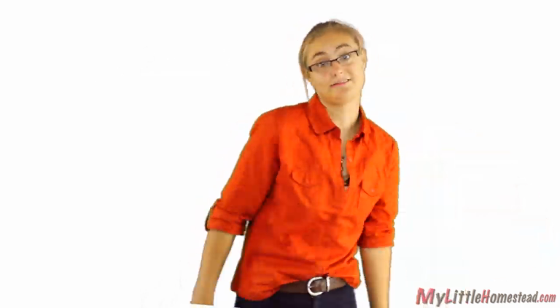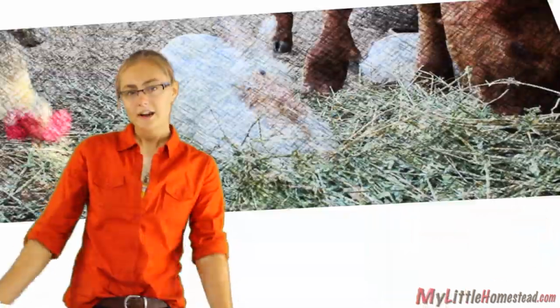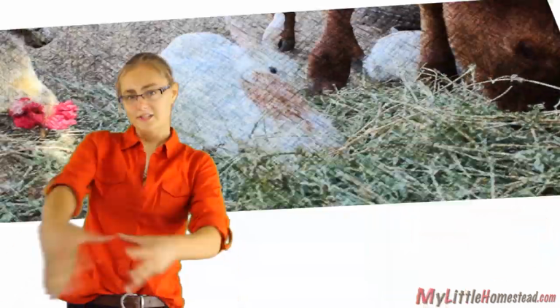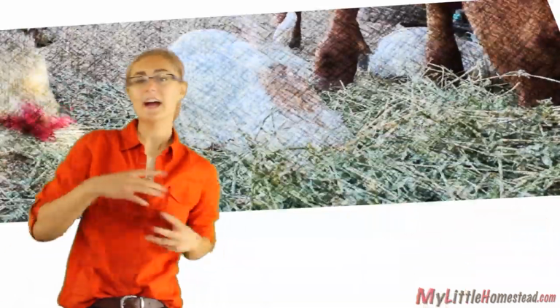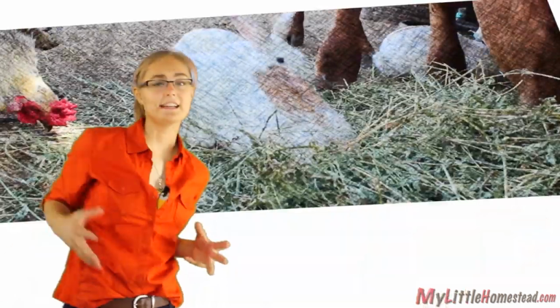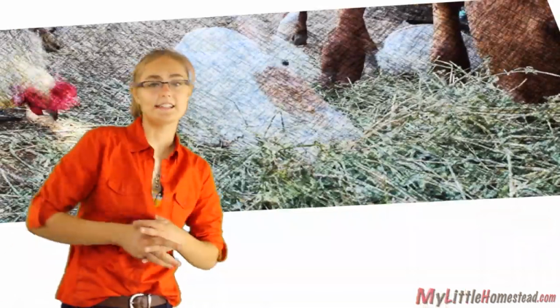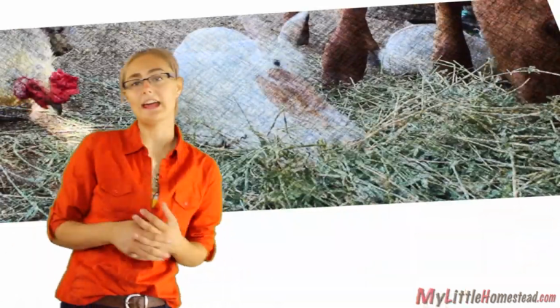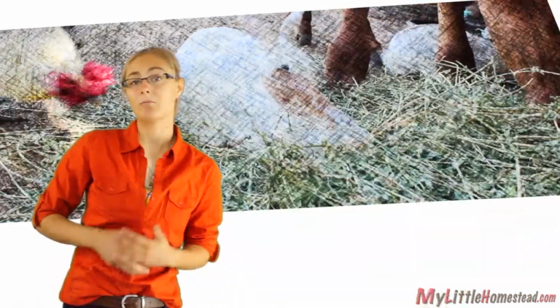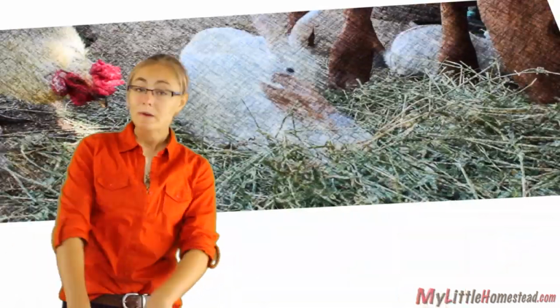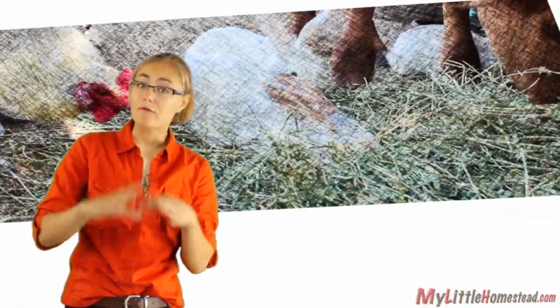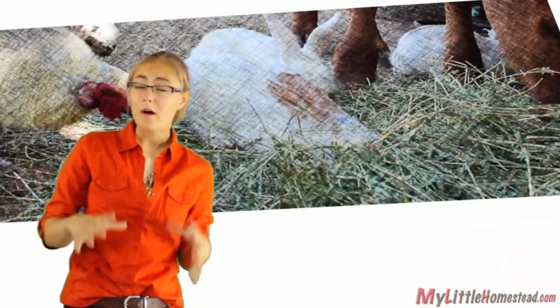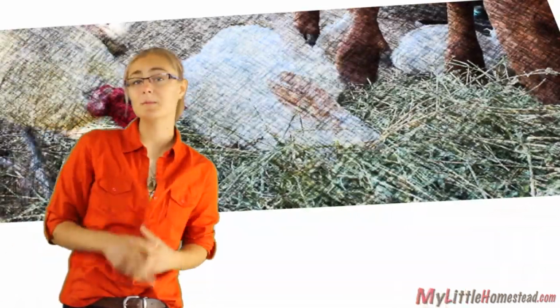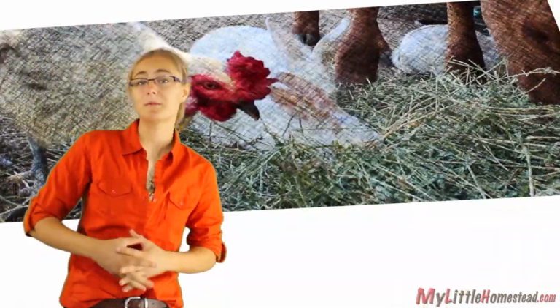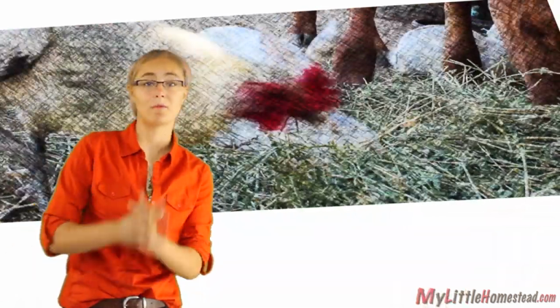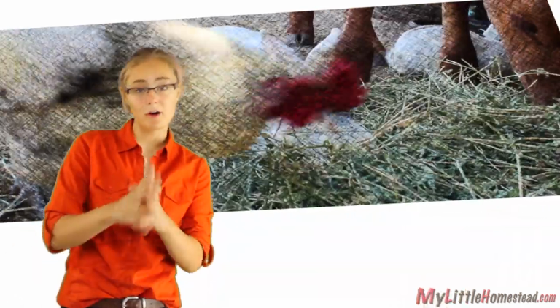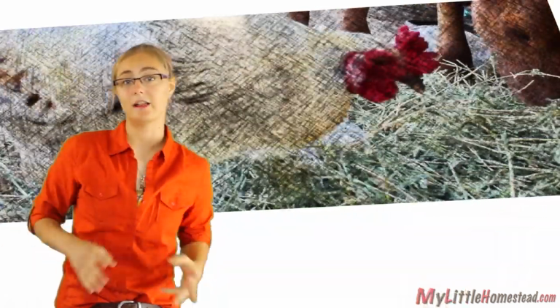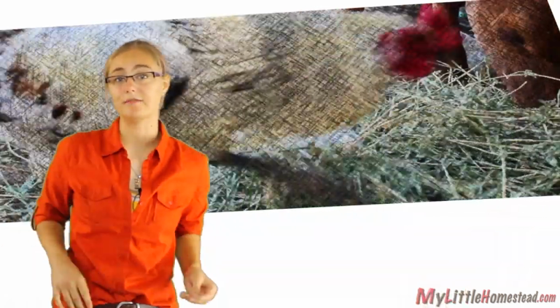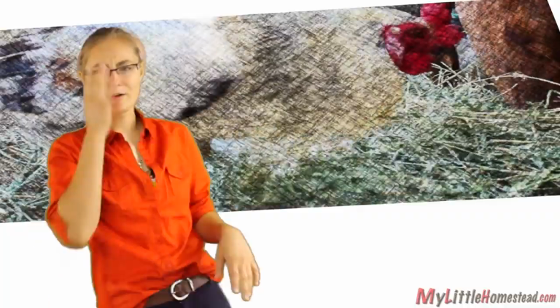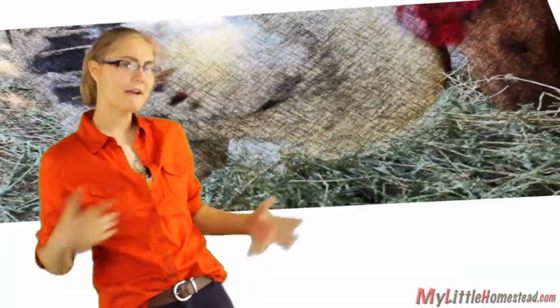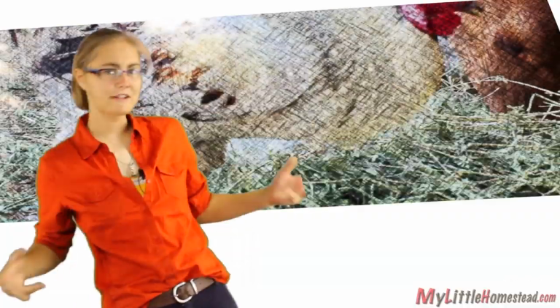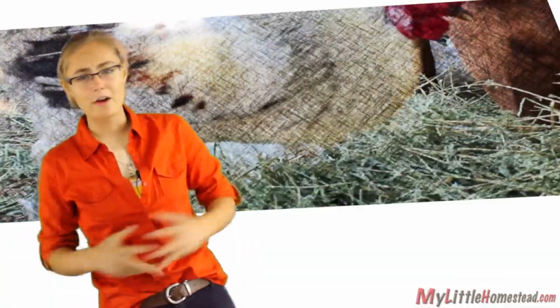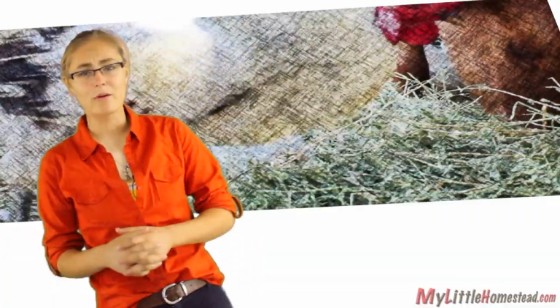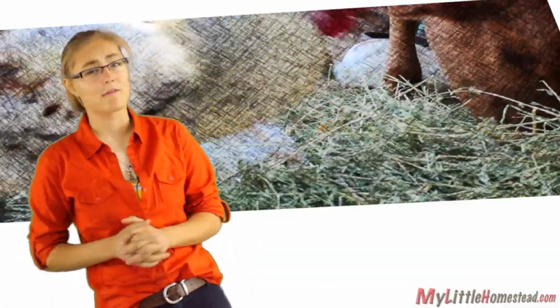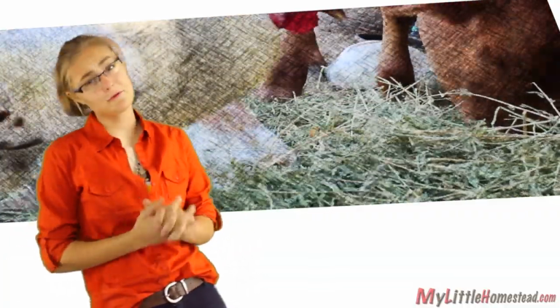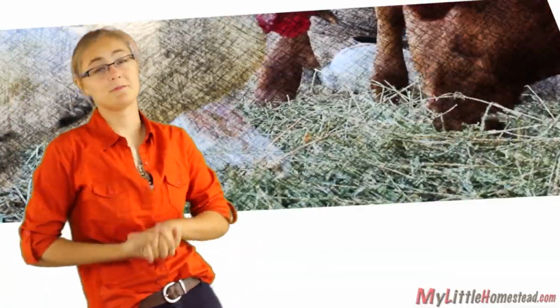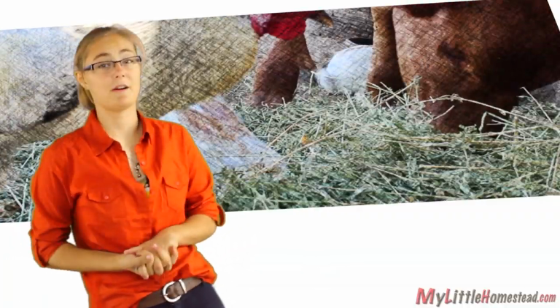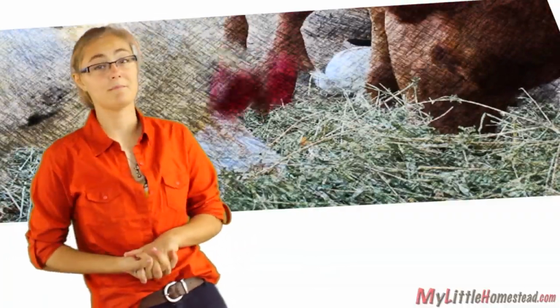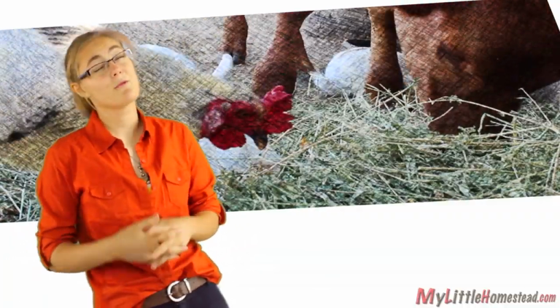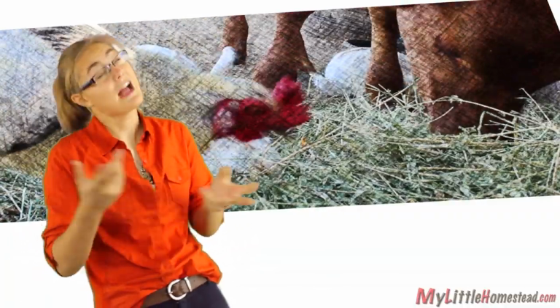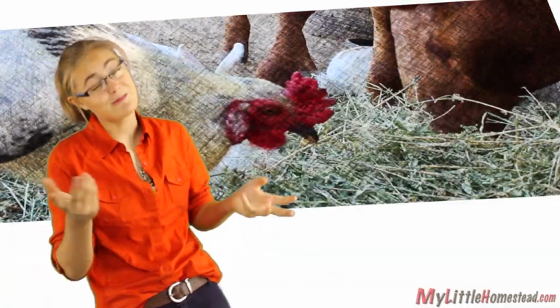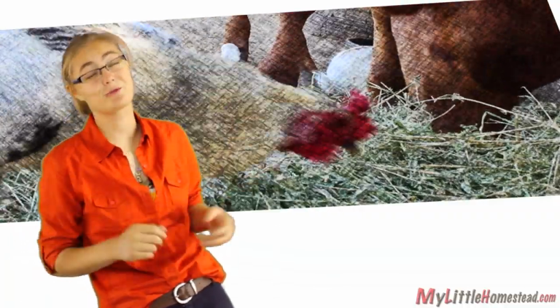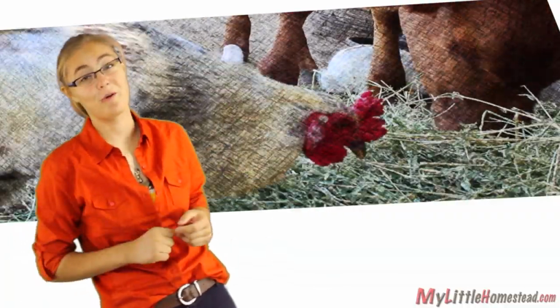In our society today, where we are far removed from the farm life, we rarely know where our food comes from, or how it's grown.